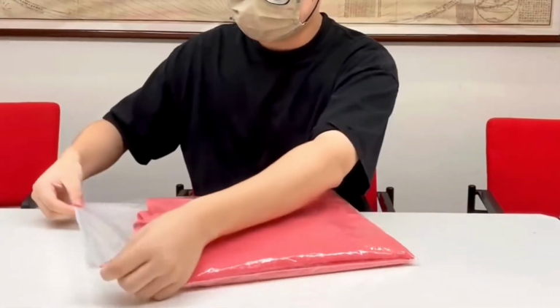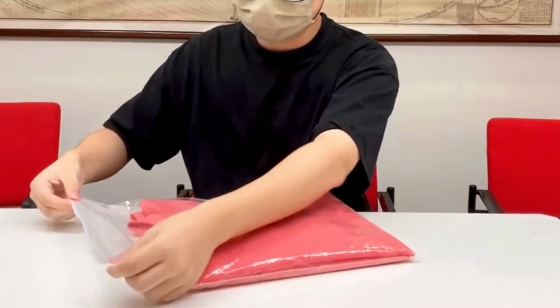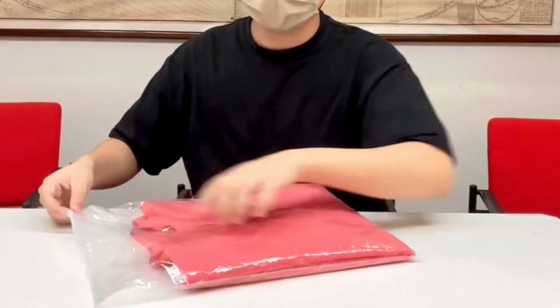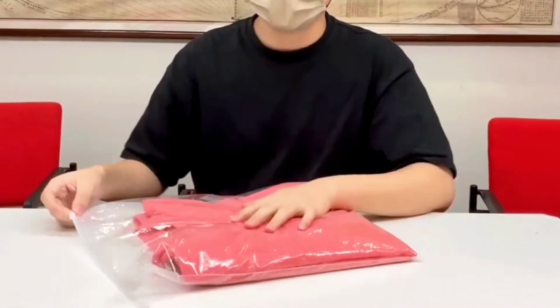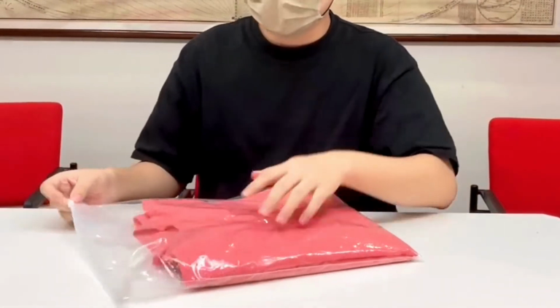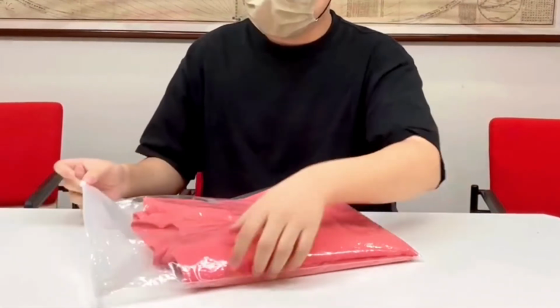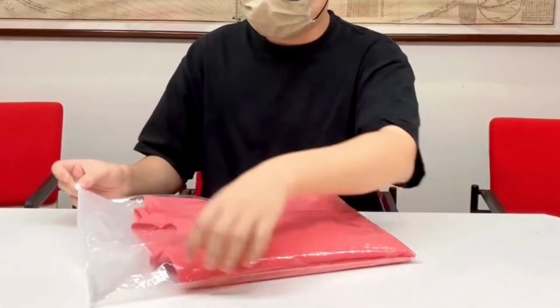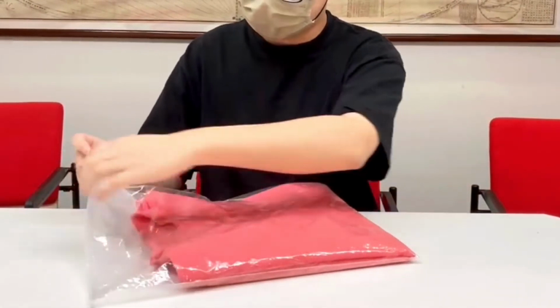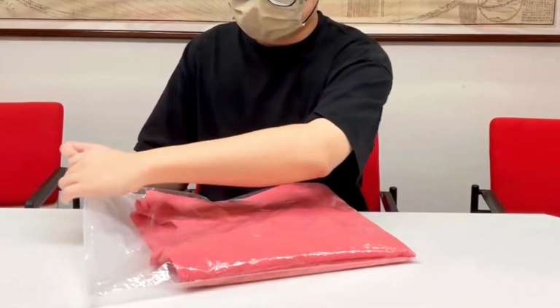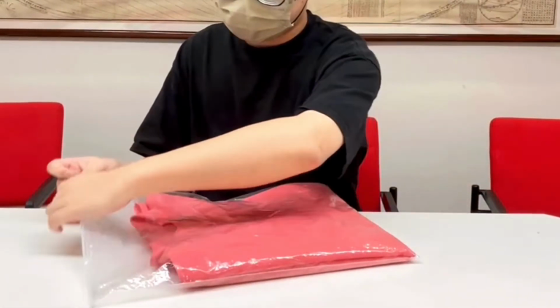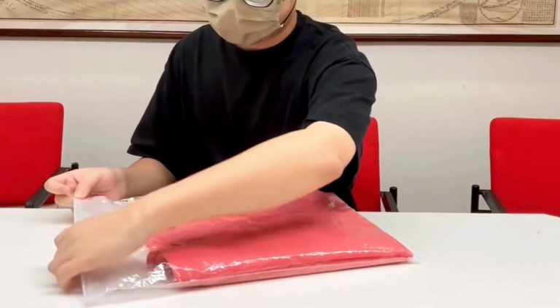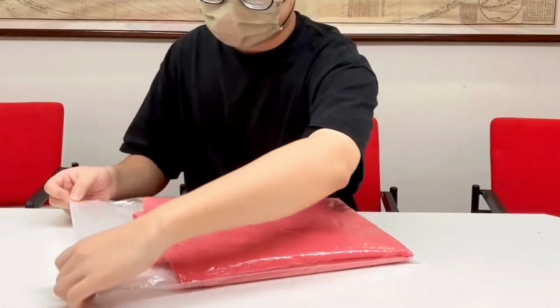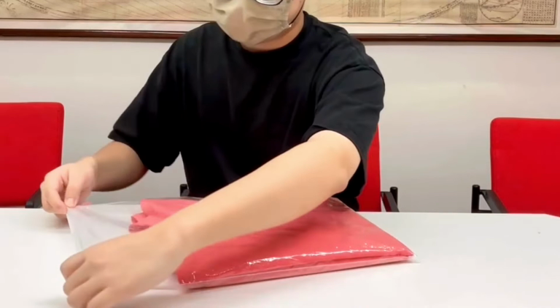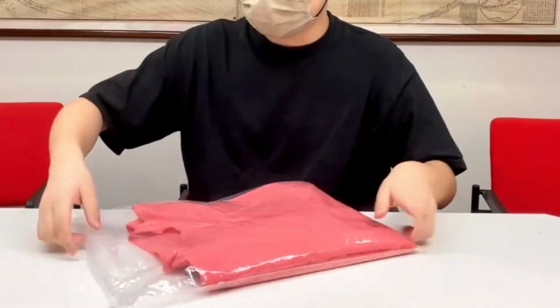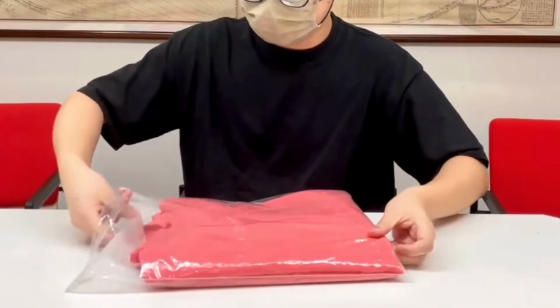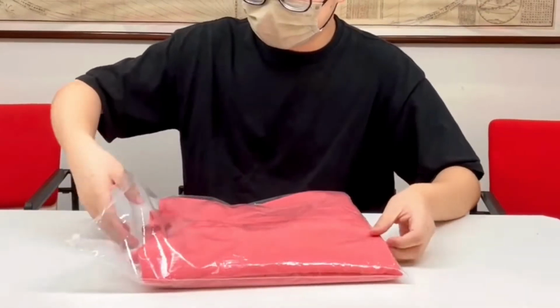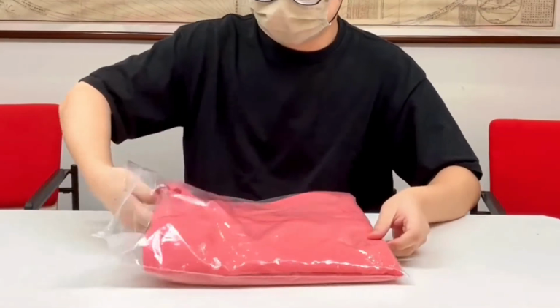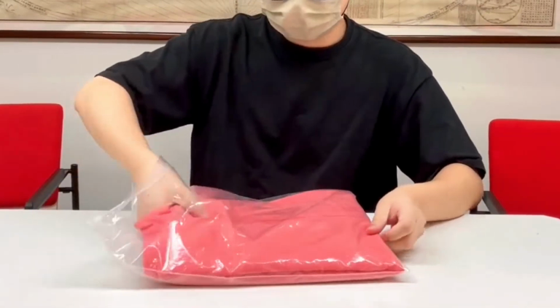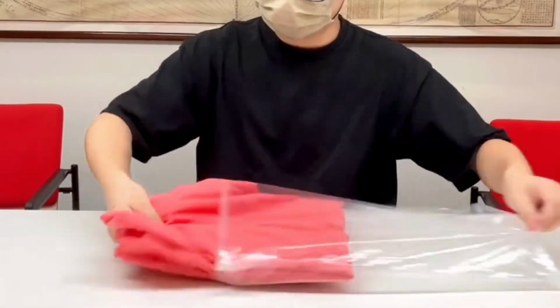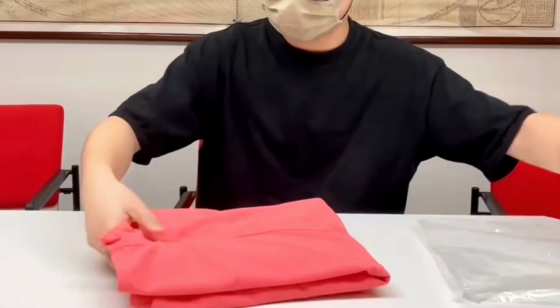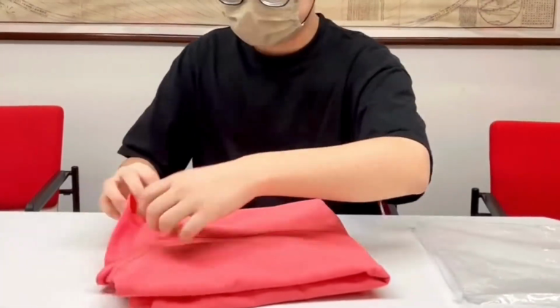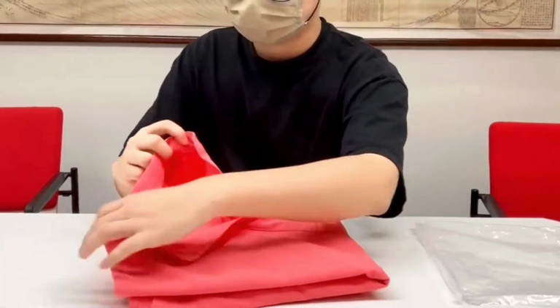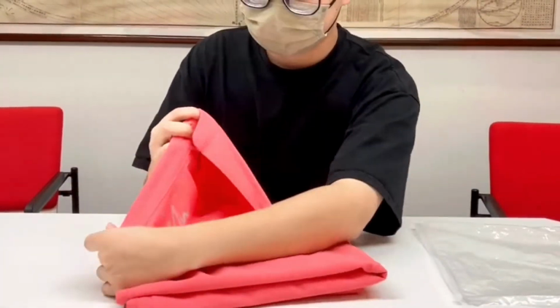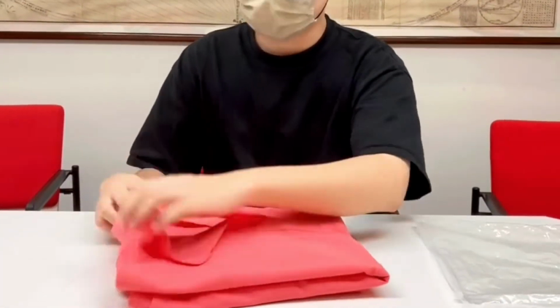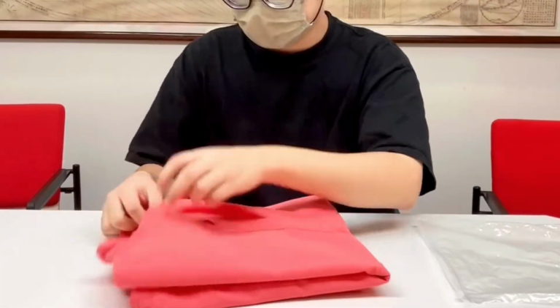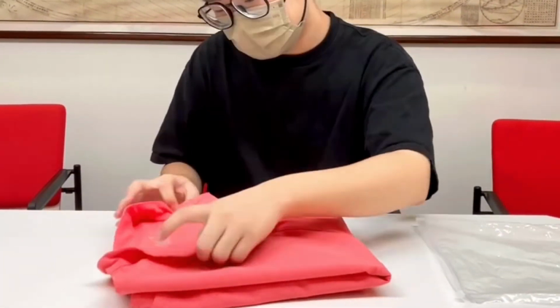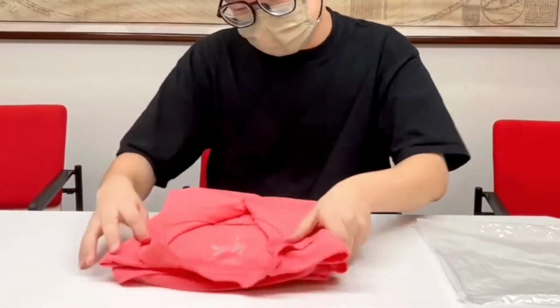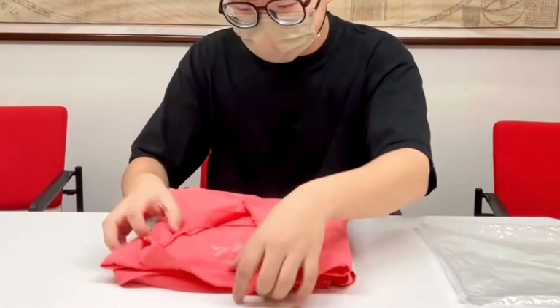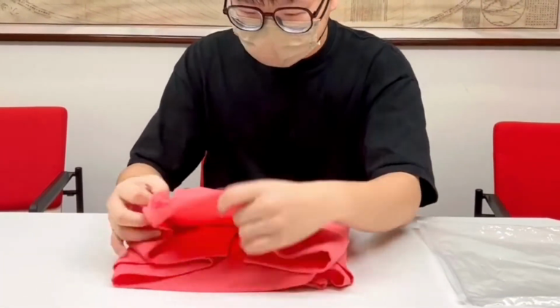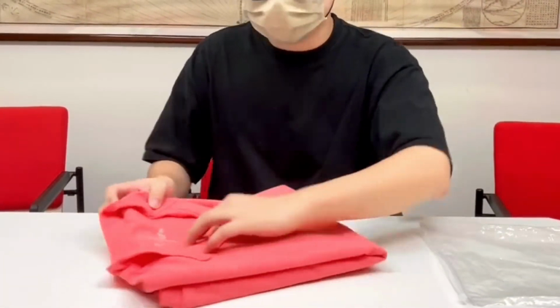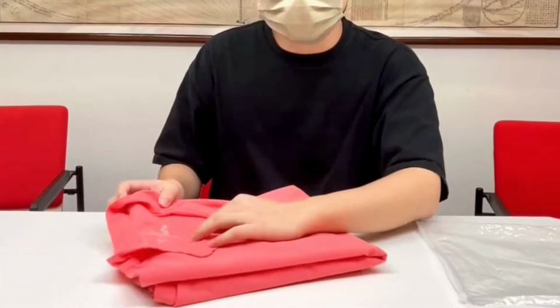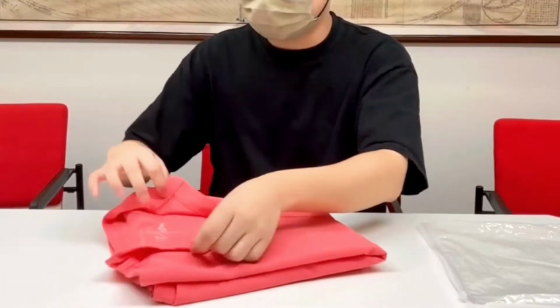Secondly, you should open the package to see them. If there is a wash label on these clothes — yes, this is the wash label of these clothes.